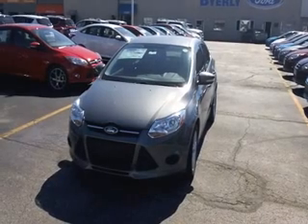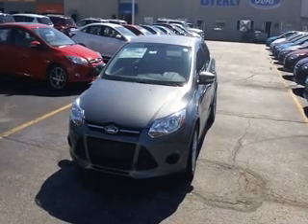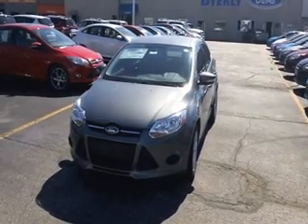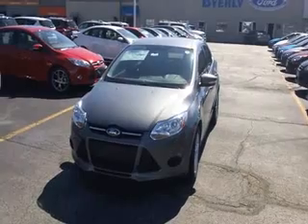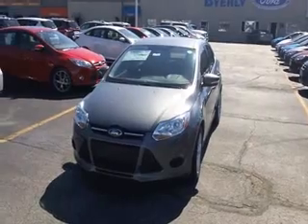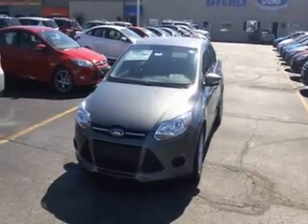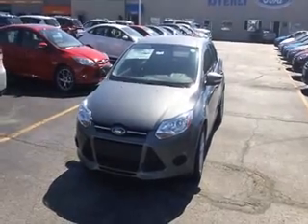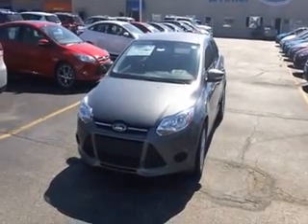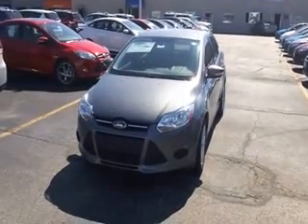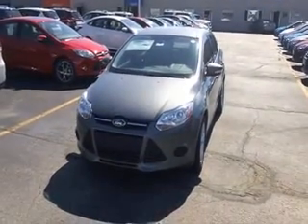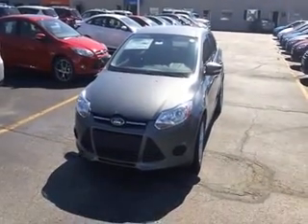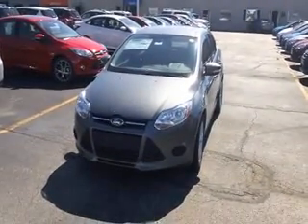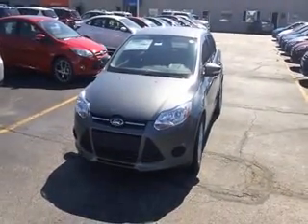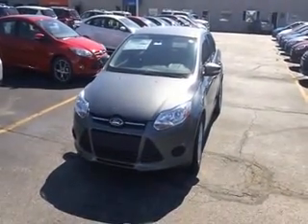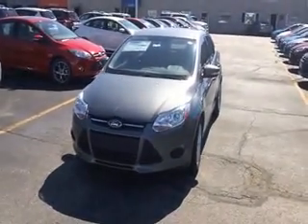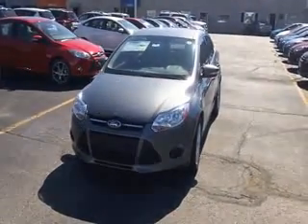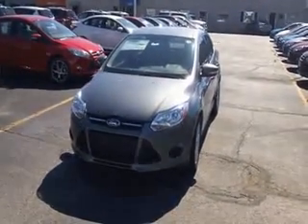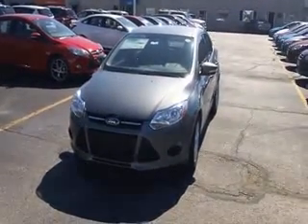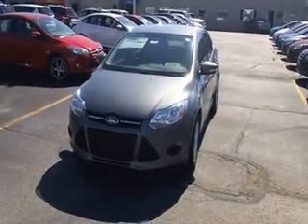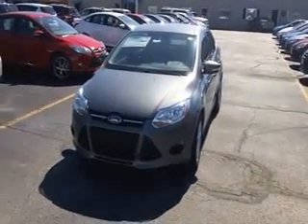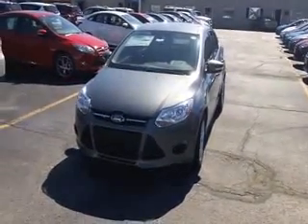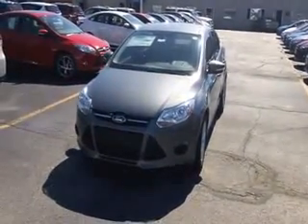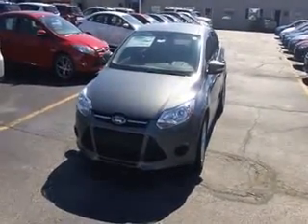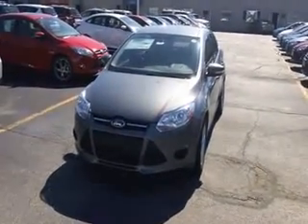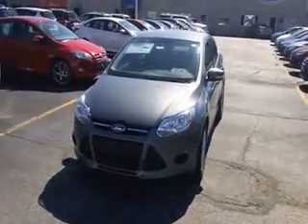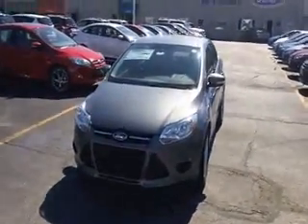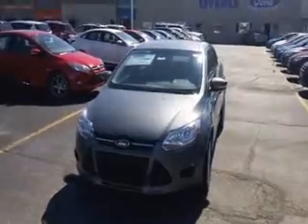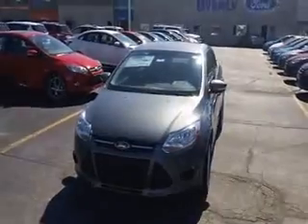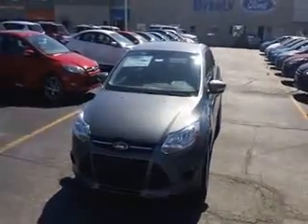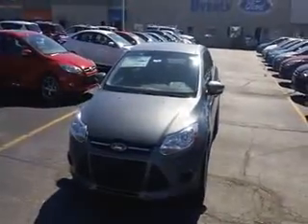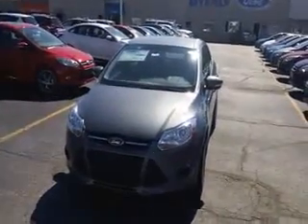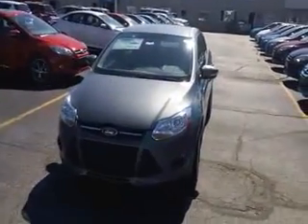Hi, this is Ryan O'Neill of Byerly Ford, one block north of 264 on Dixie Highway. I'm going to be showing you this 2014 Ford Focus today.